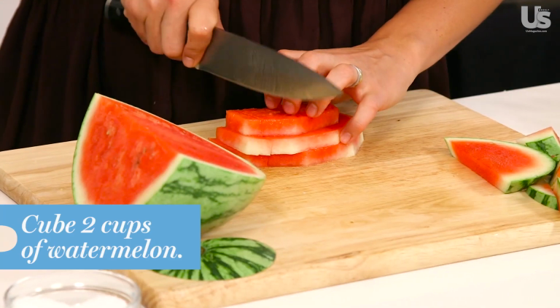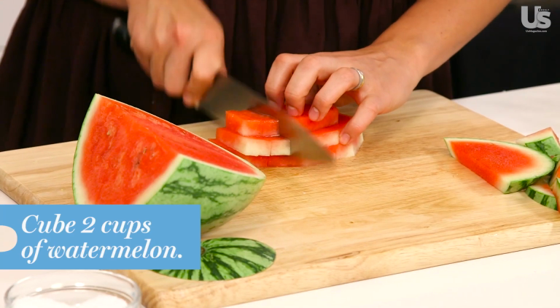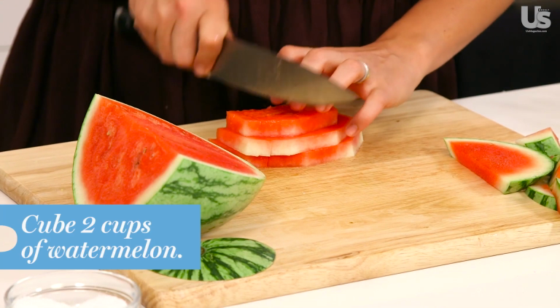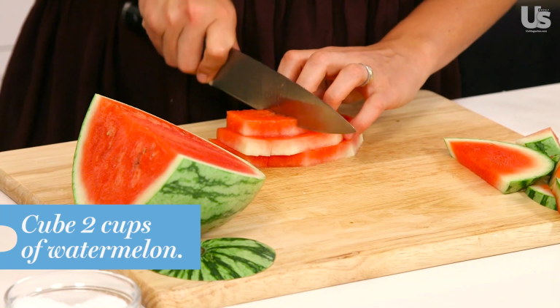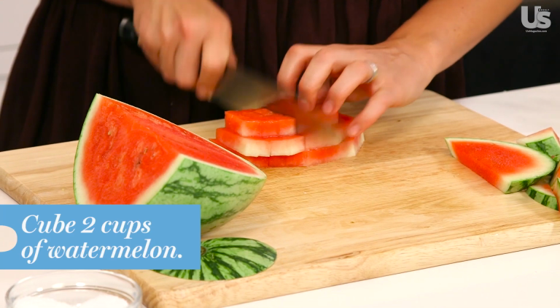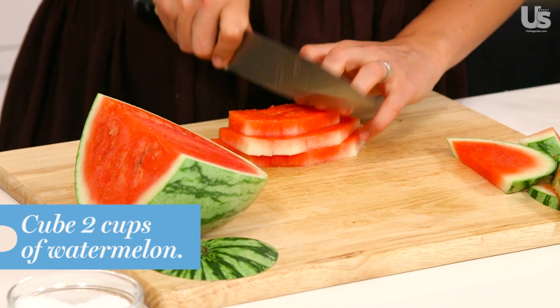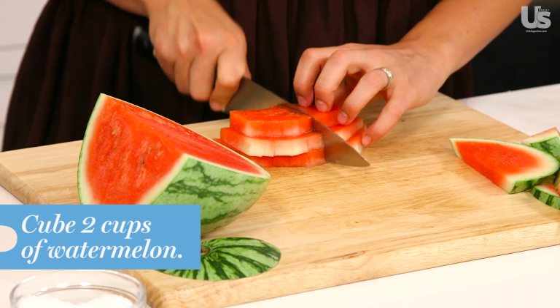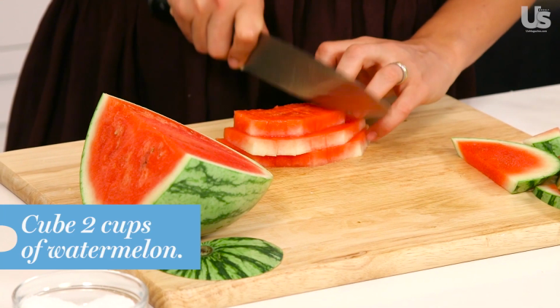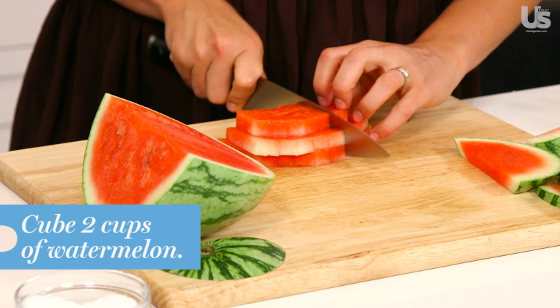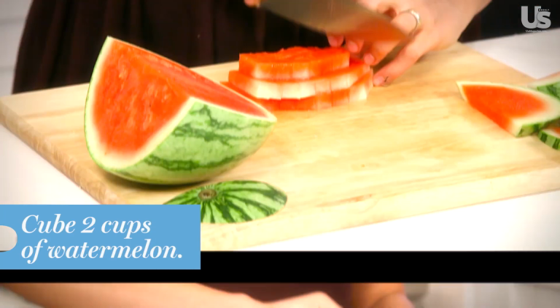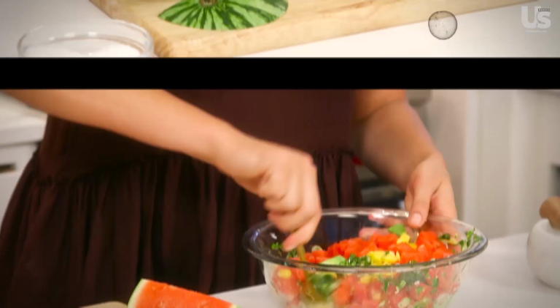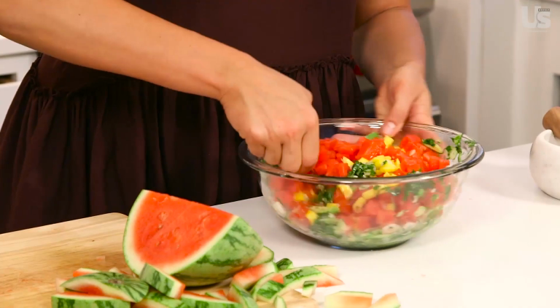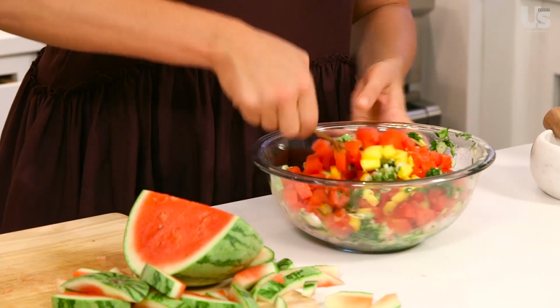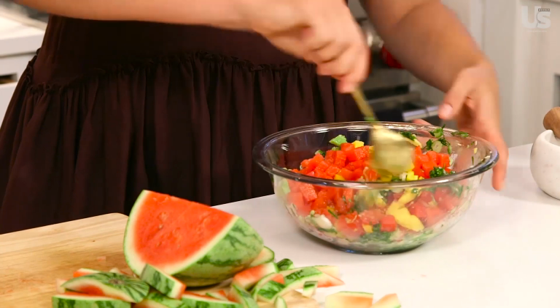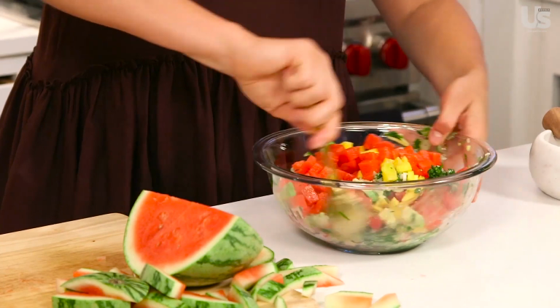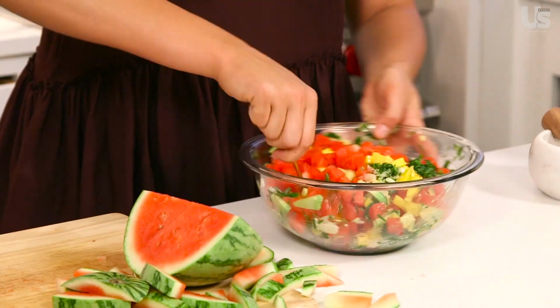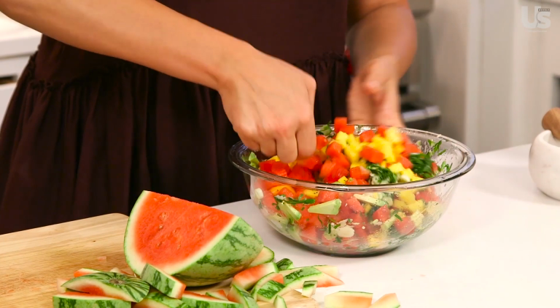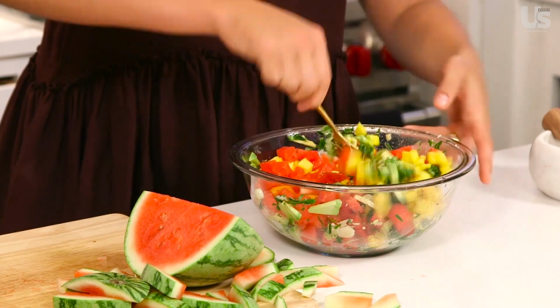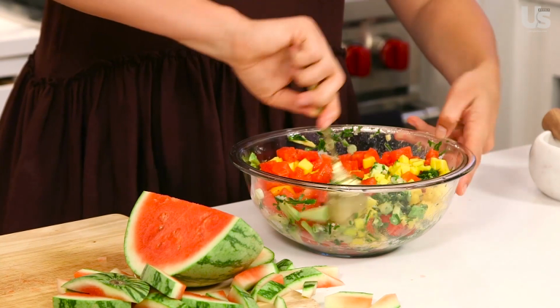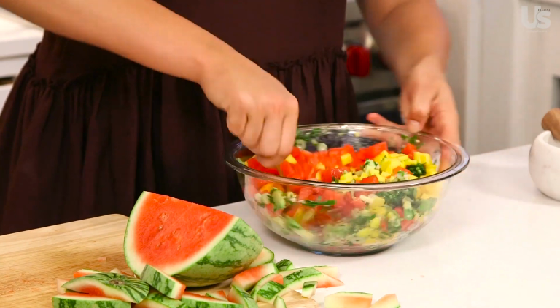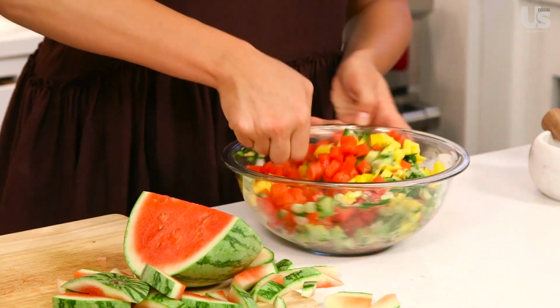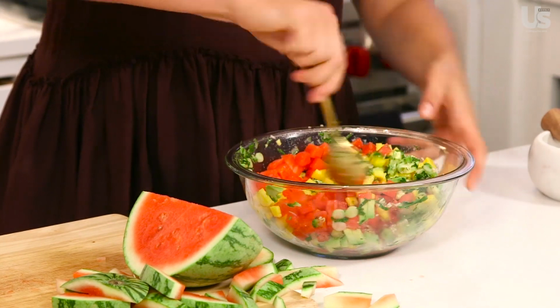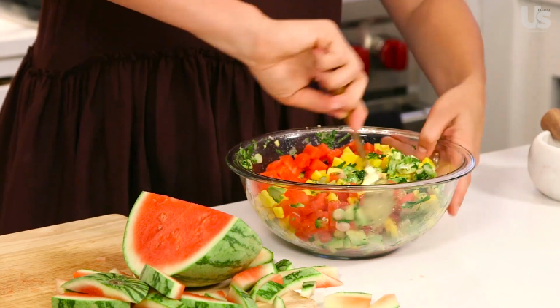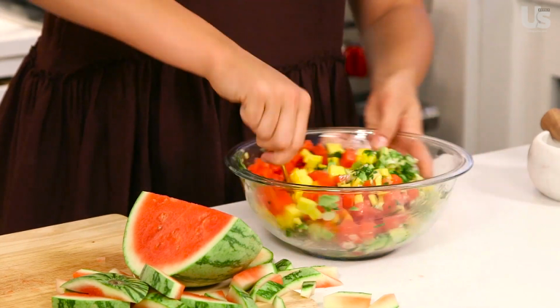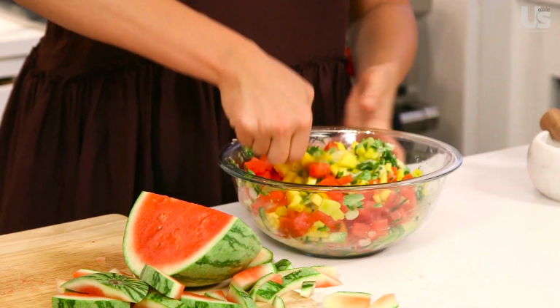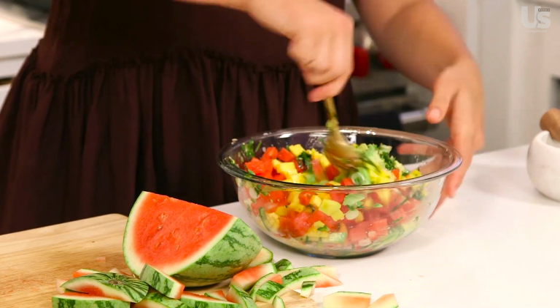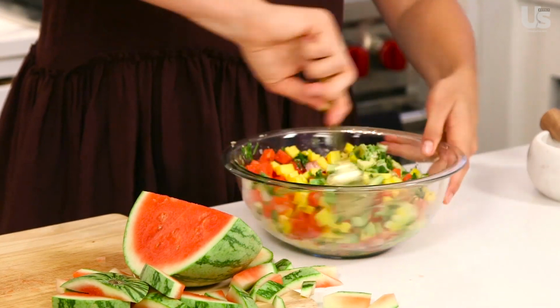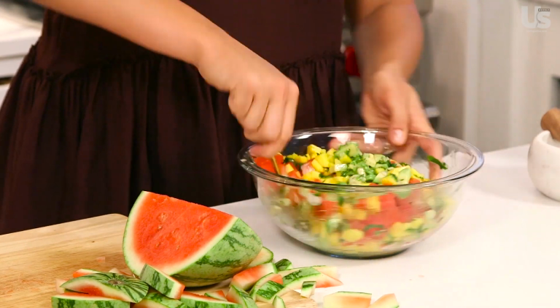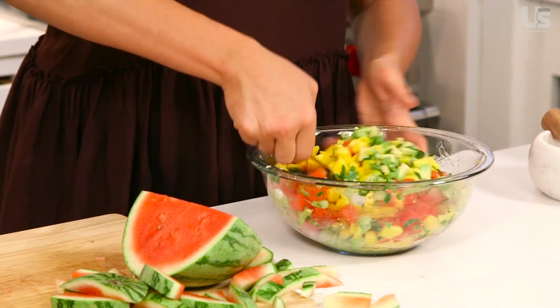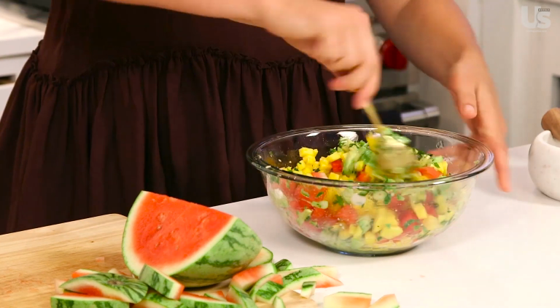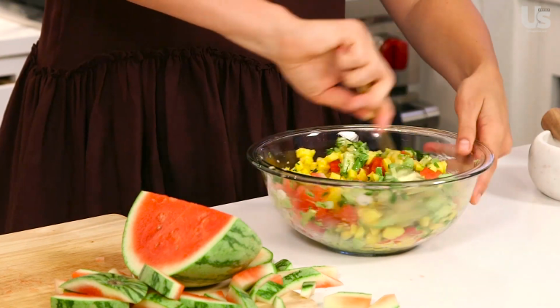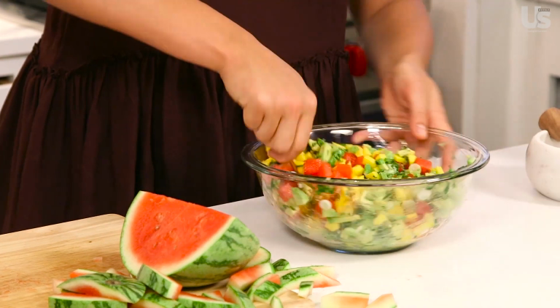Last but not least, we're going to get some watermelon. So flavorful, so bright, so delicious, so vibrant.